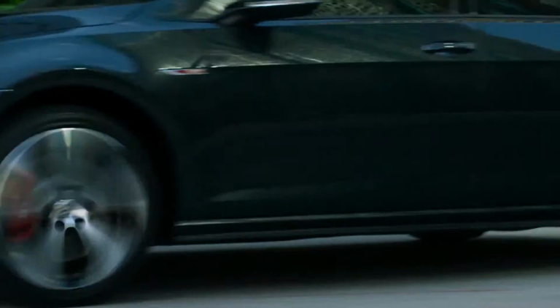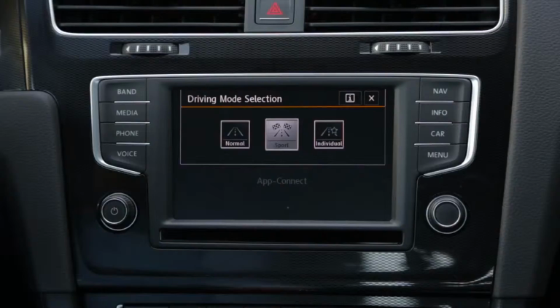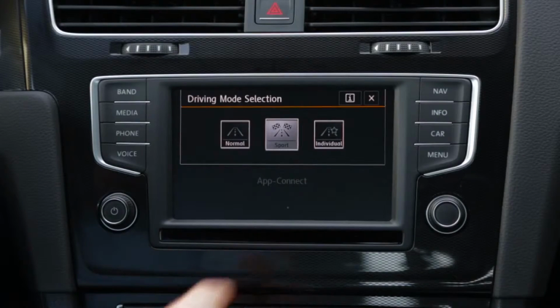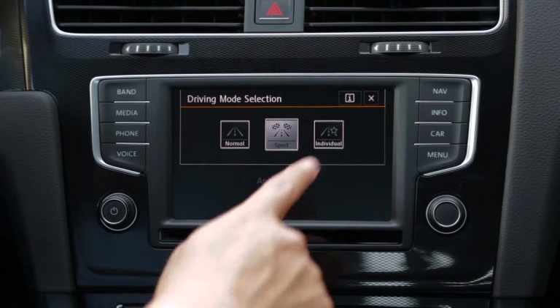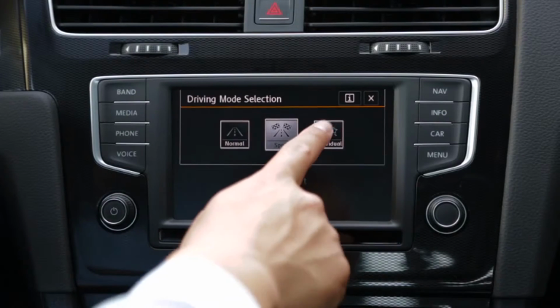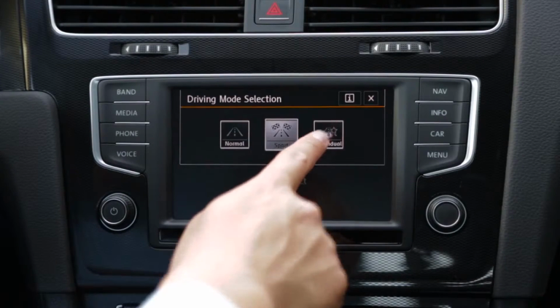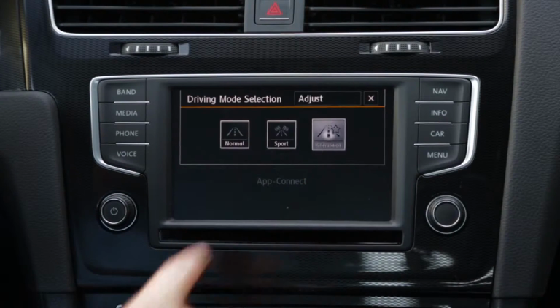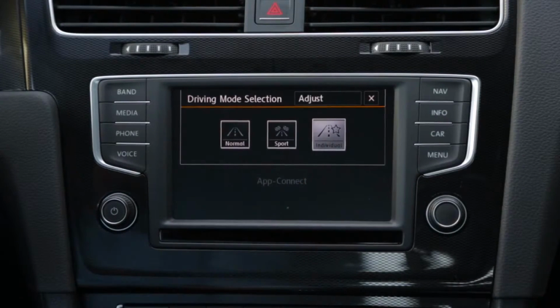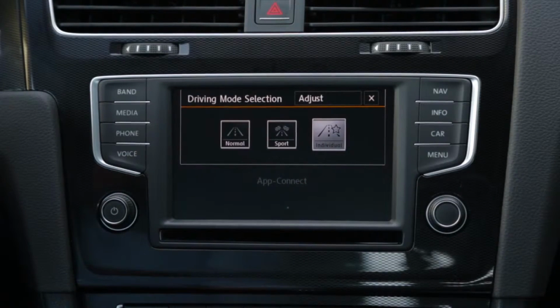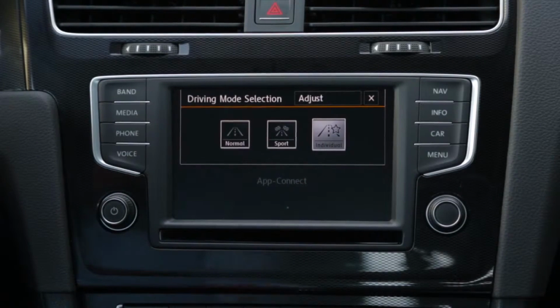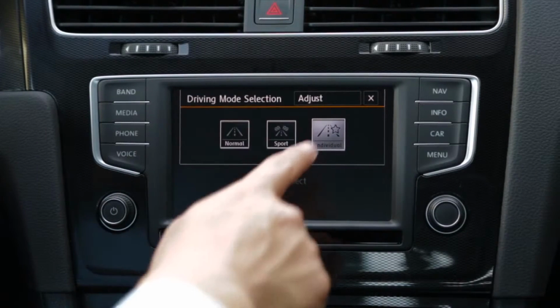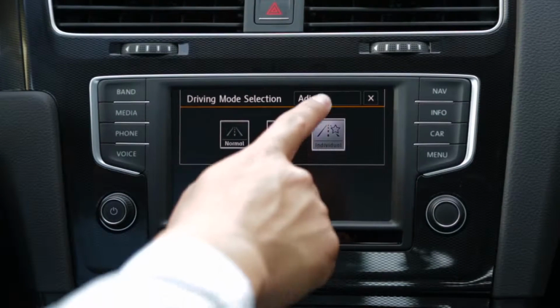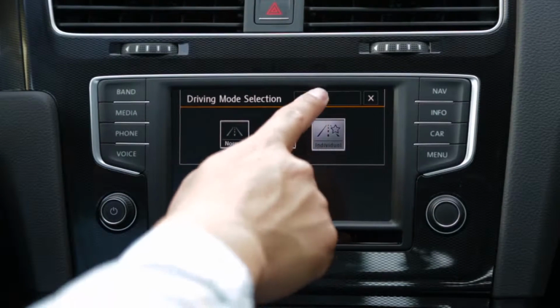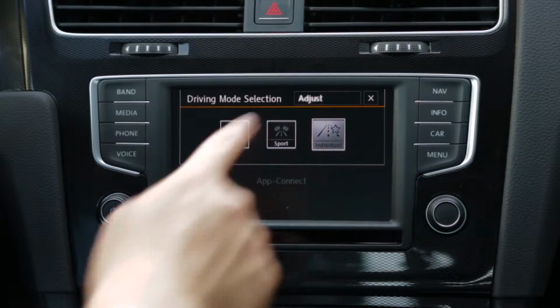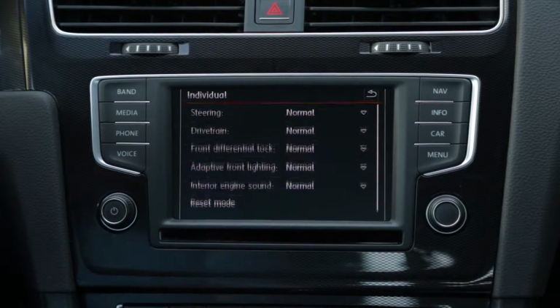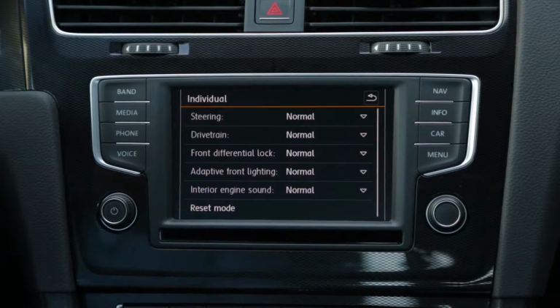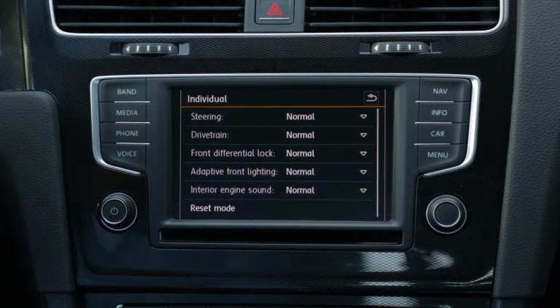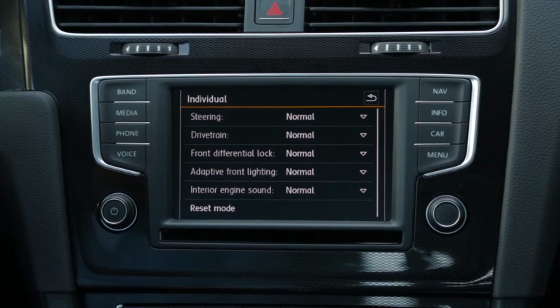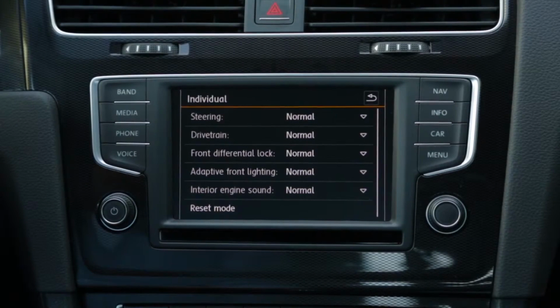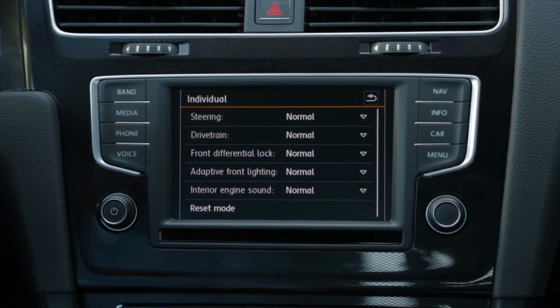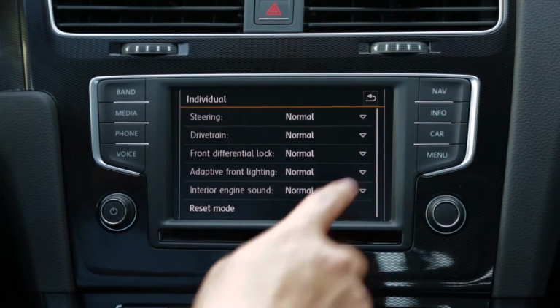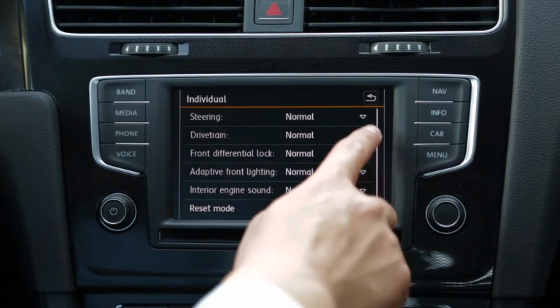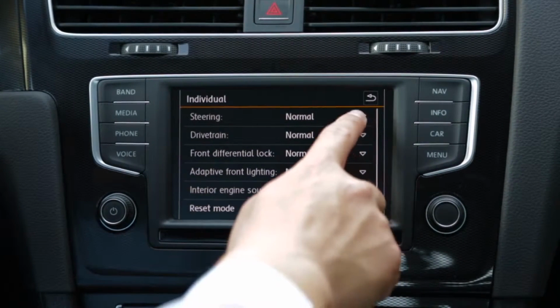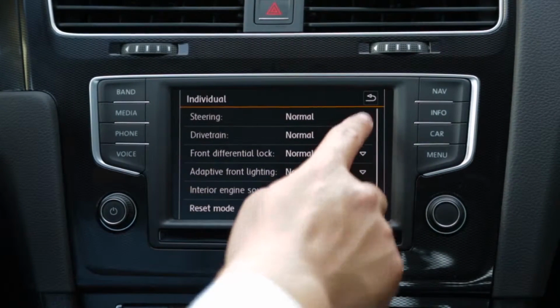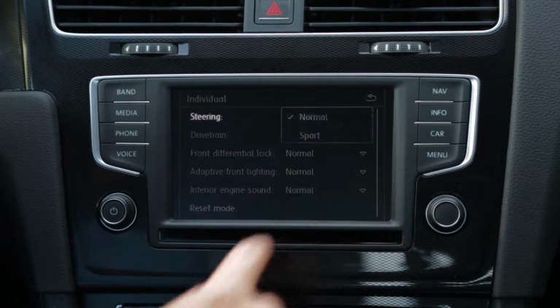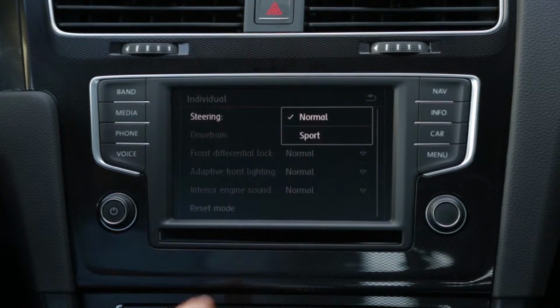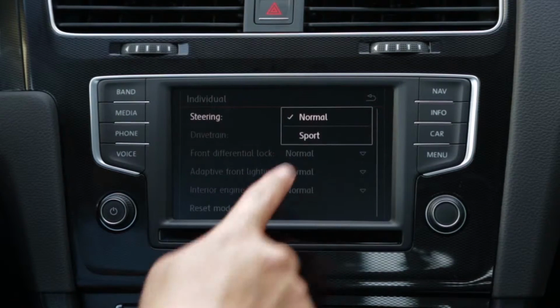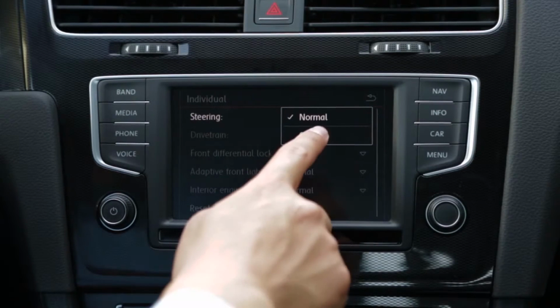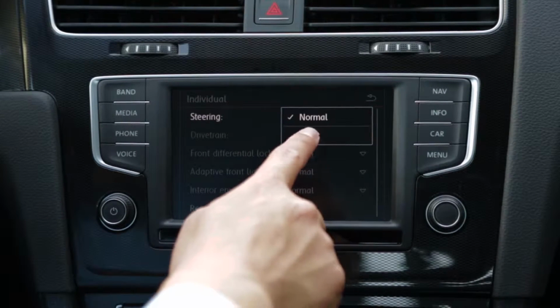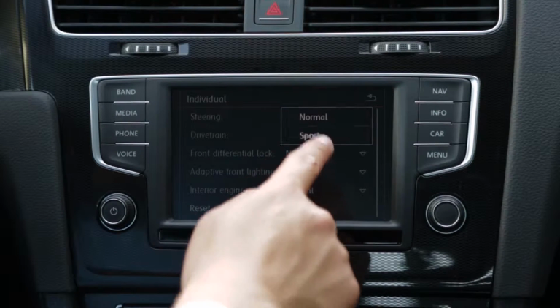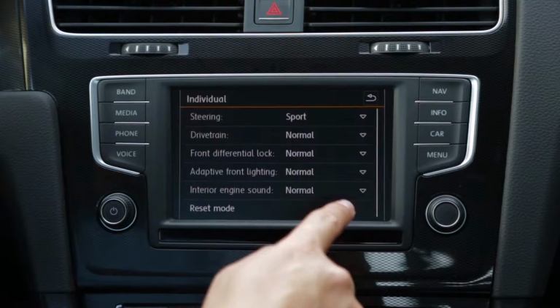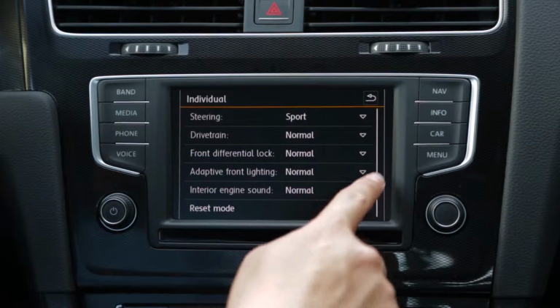With standard driving mode select, you can adjust the steering and engine response of your Golf GTI to just the way you like it.